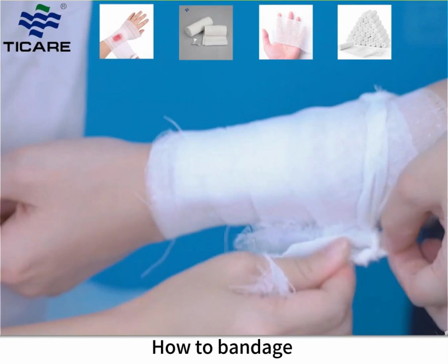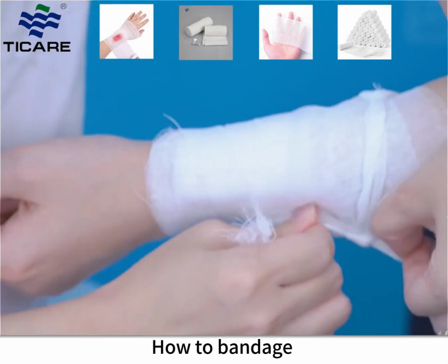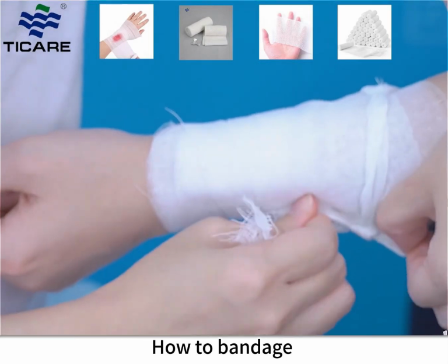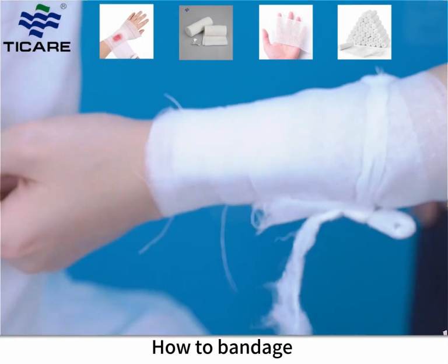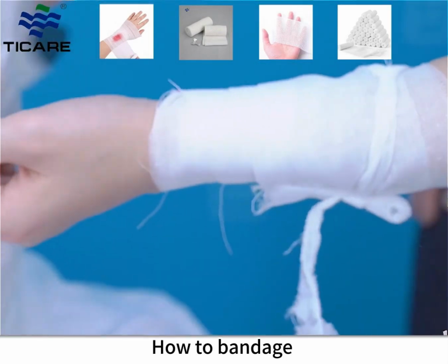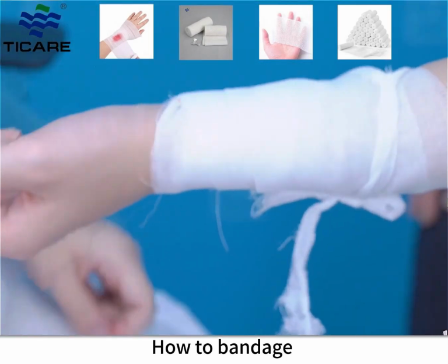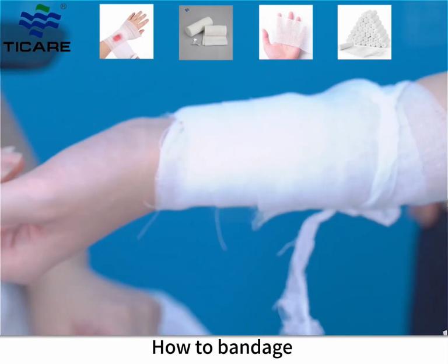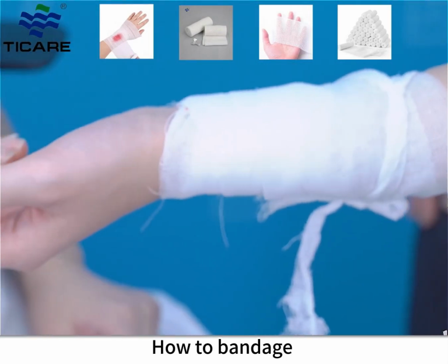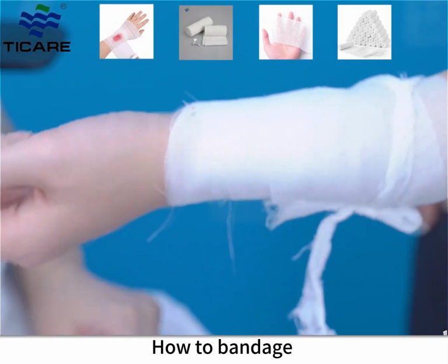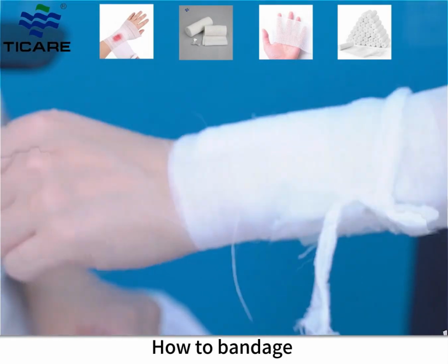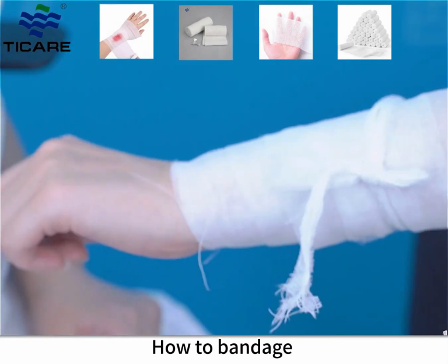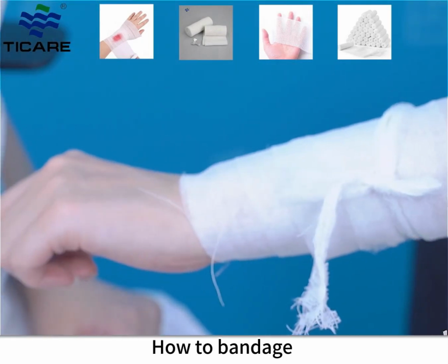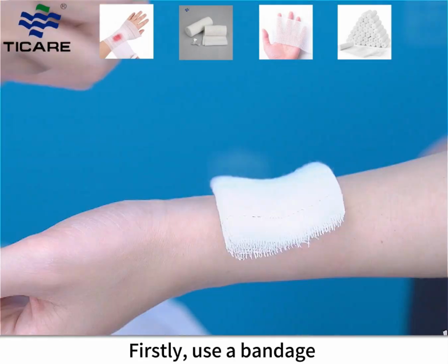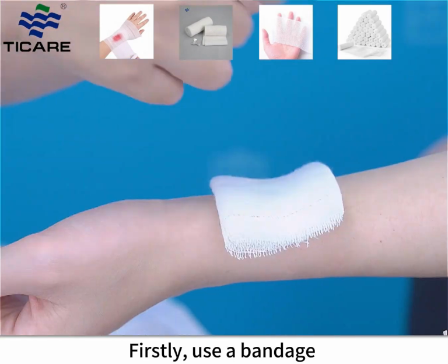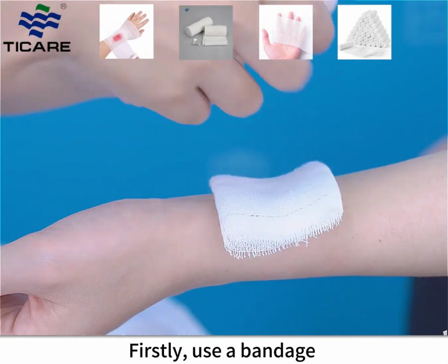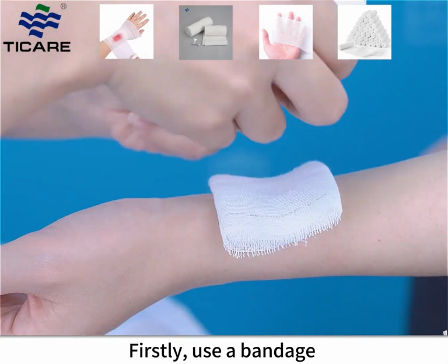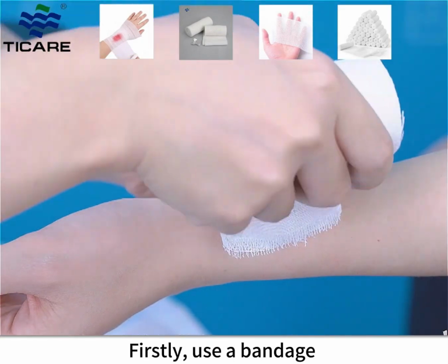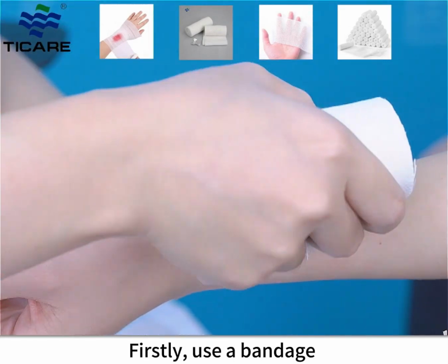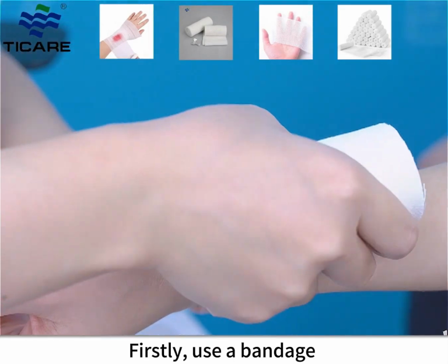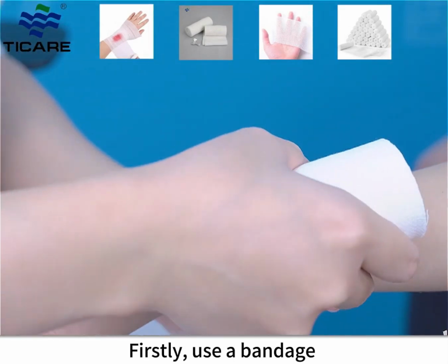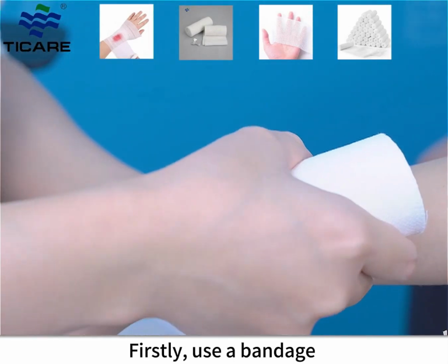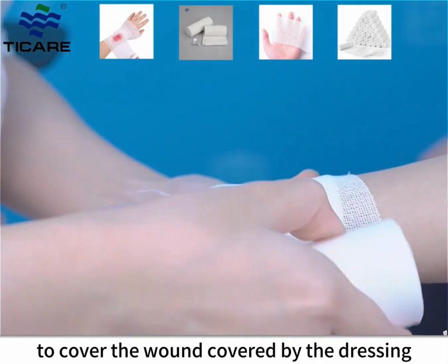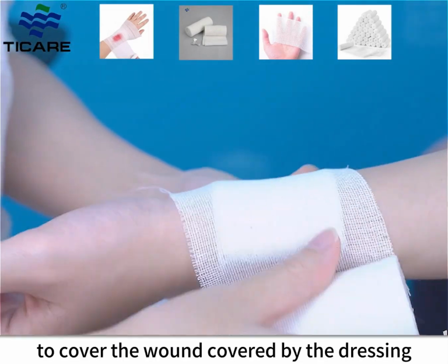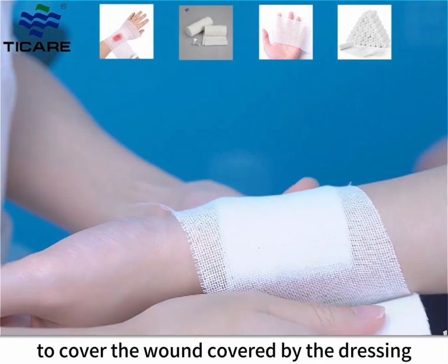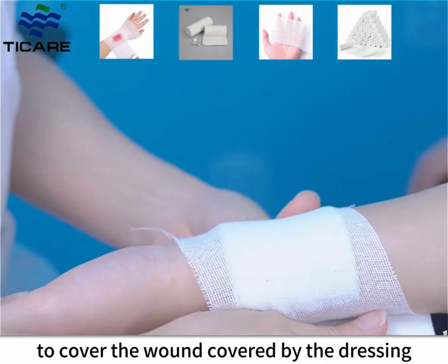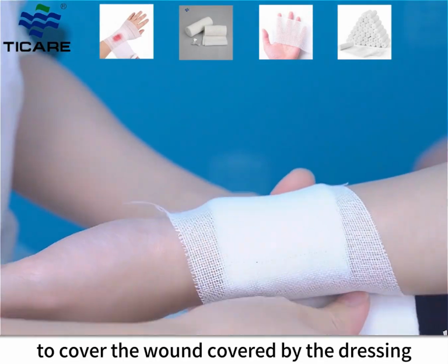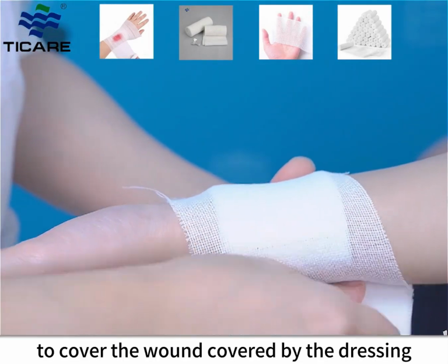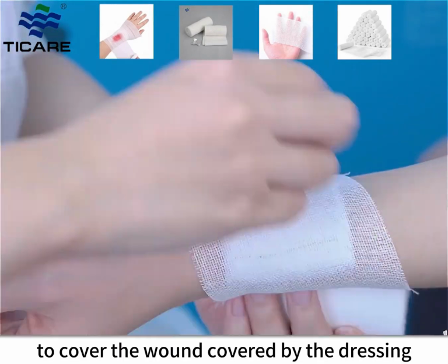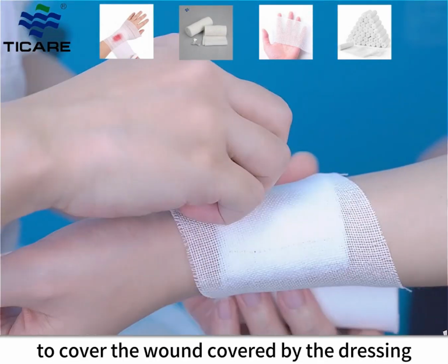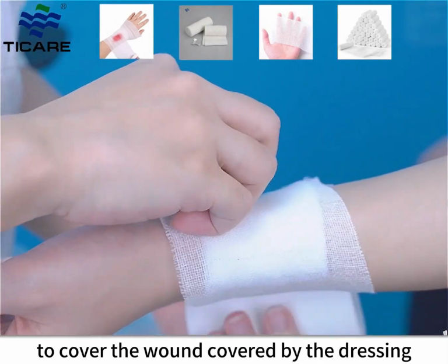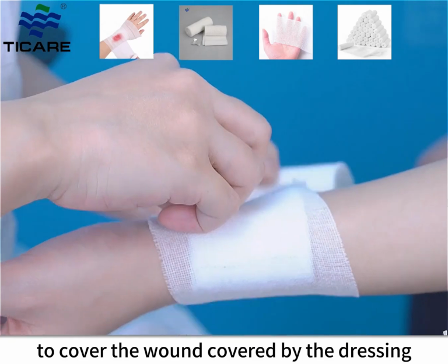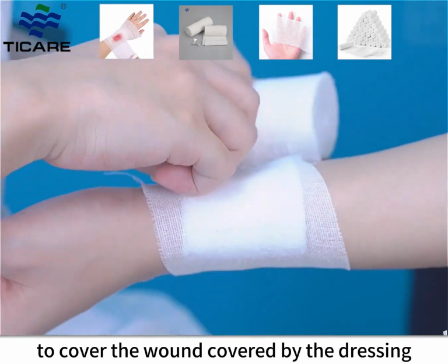How to Bandage. Firstly, use a bandage to cover the wound covered by the dressing.